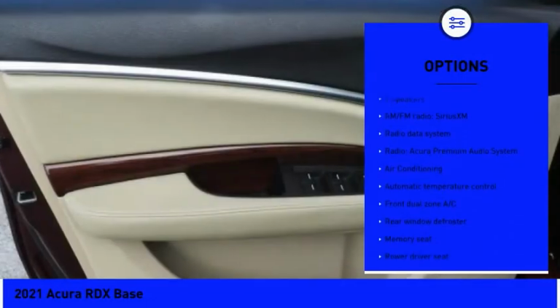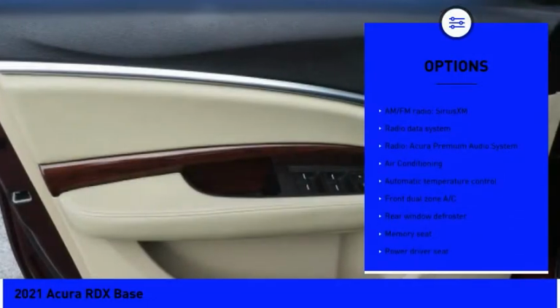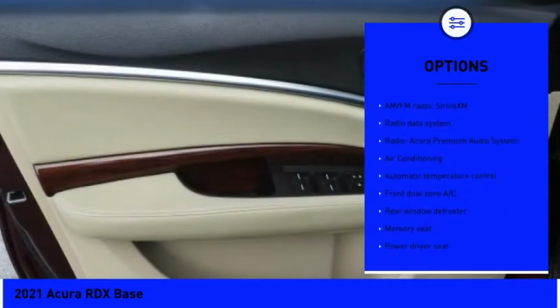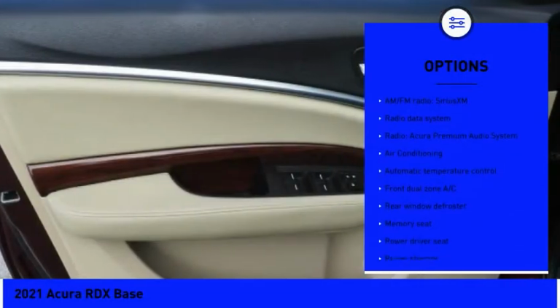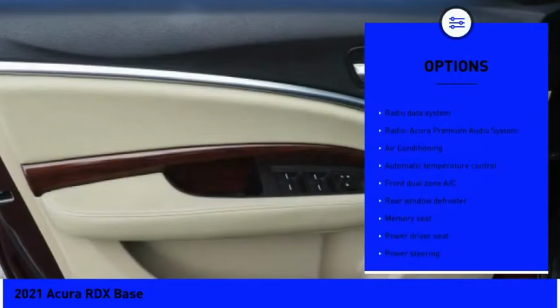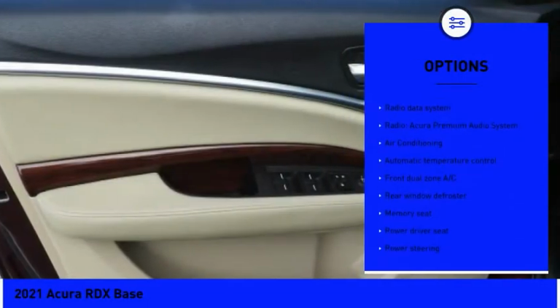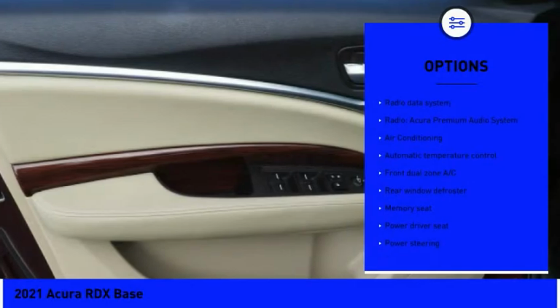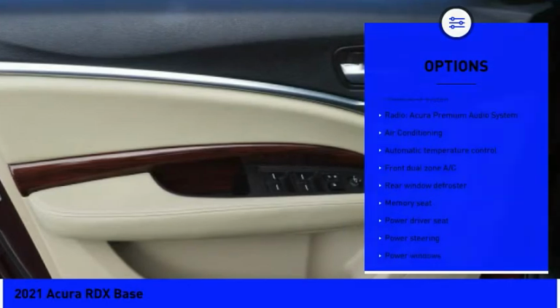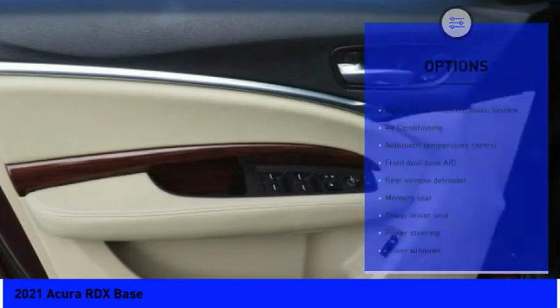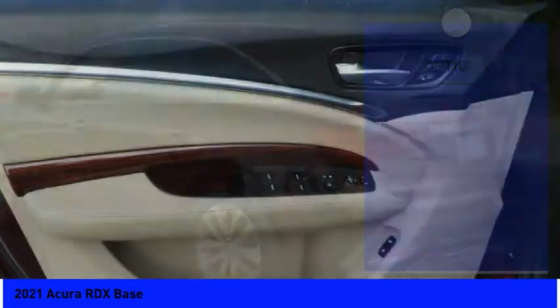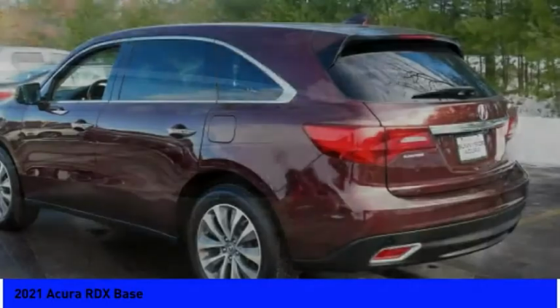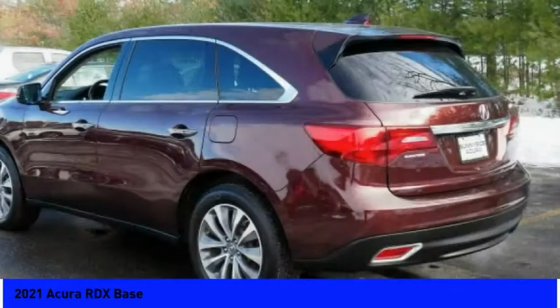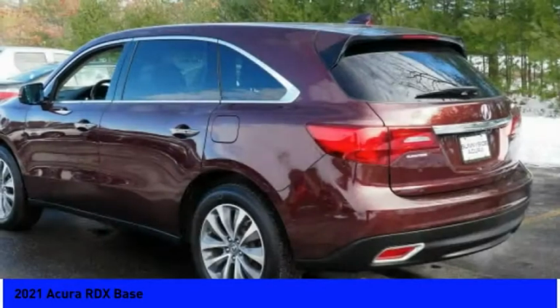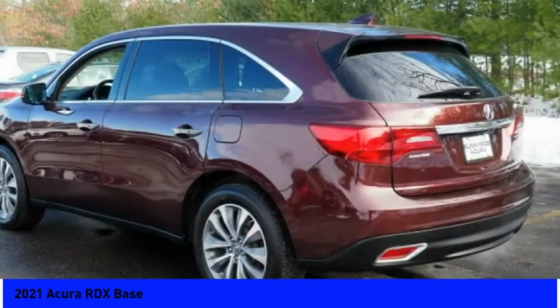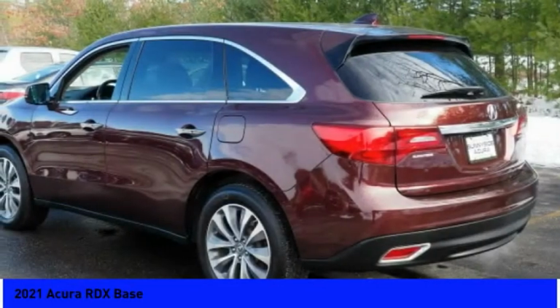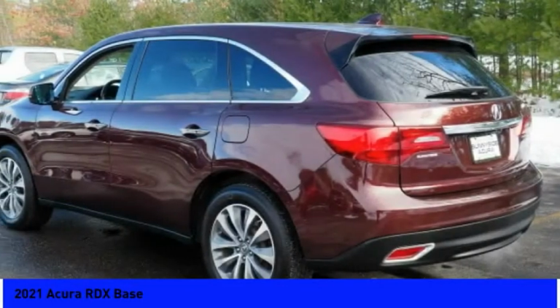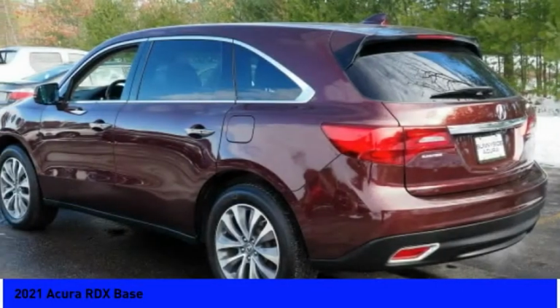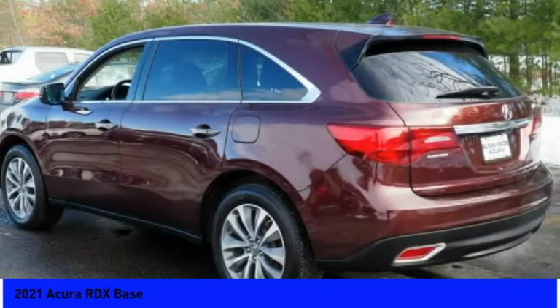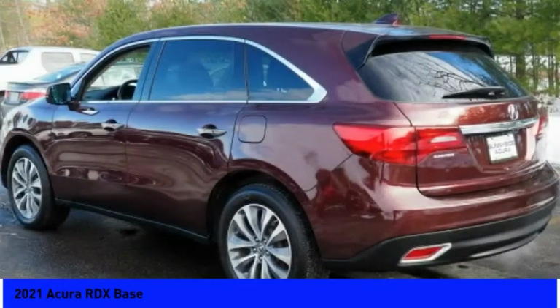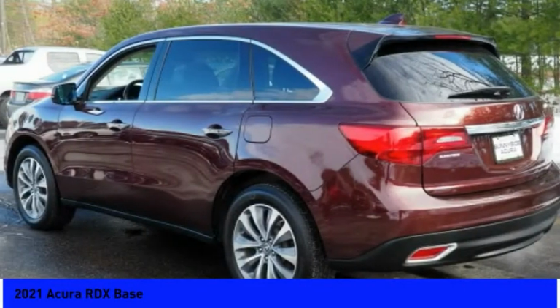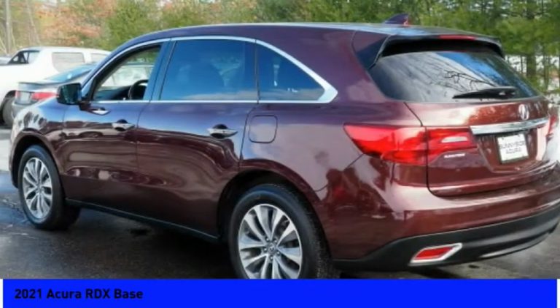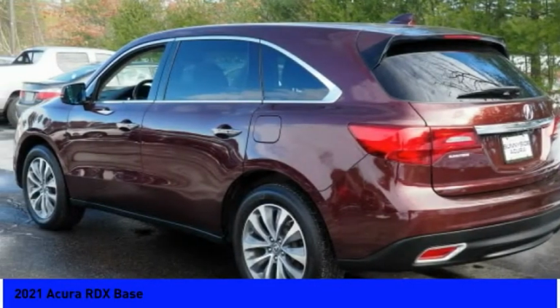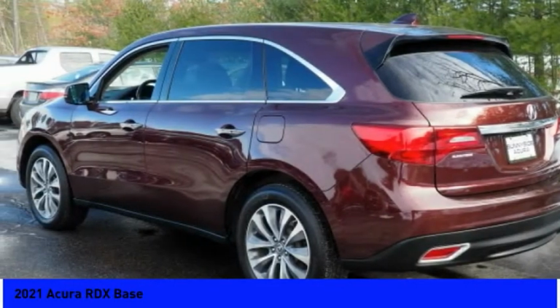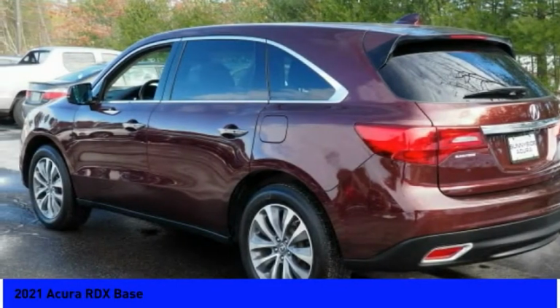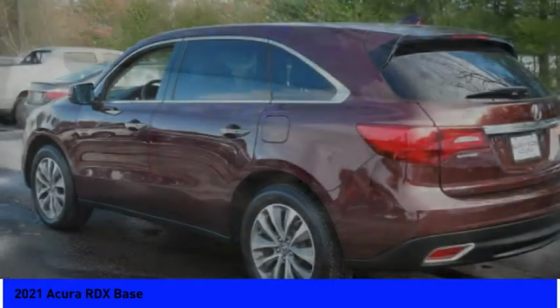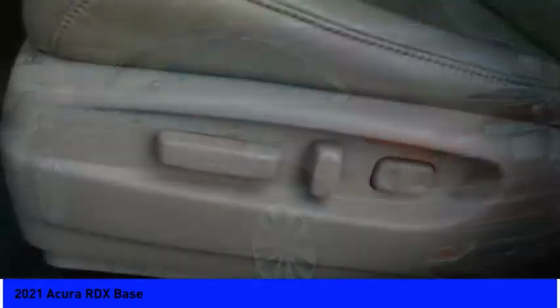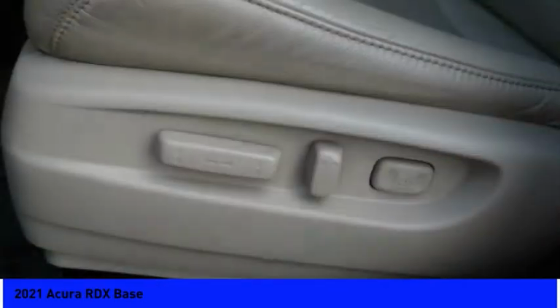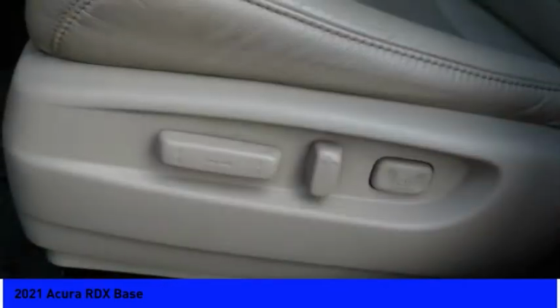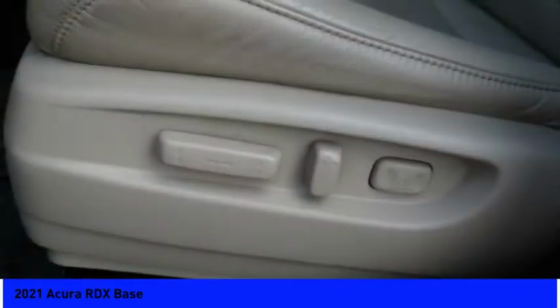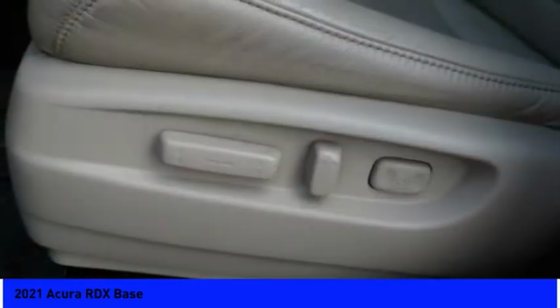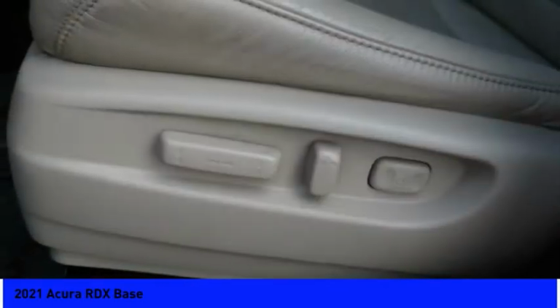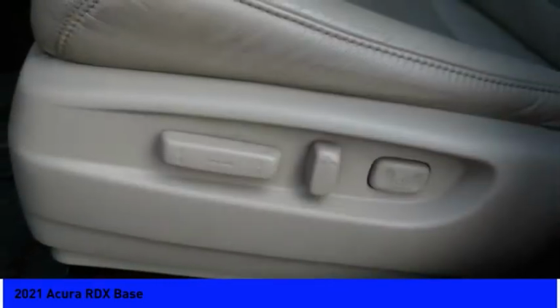Speed control, power moonroof, four-wheel disc brakes, rear window defroster, and rear window wiper.